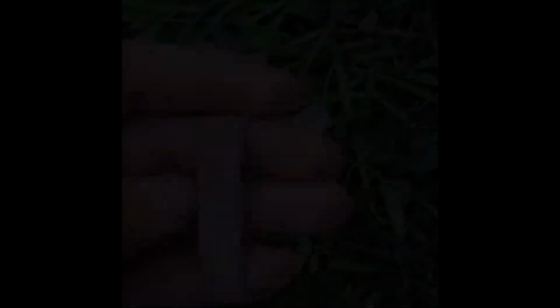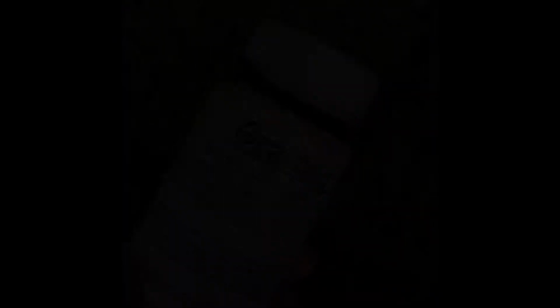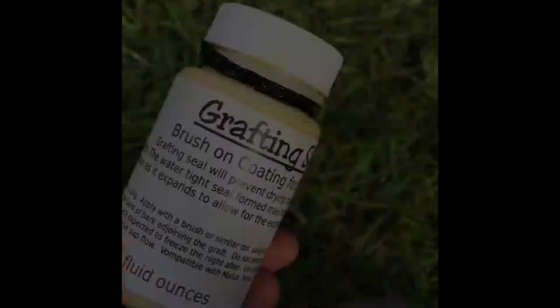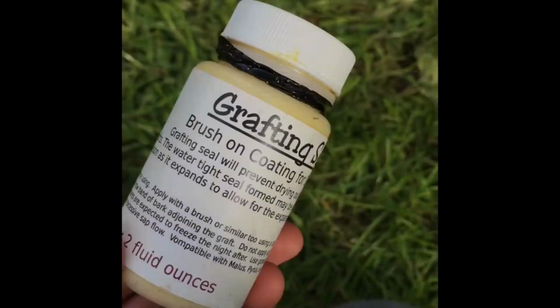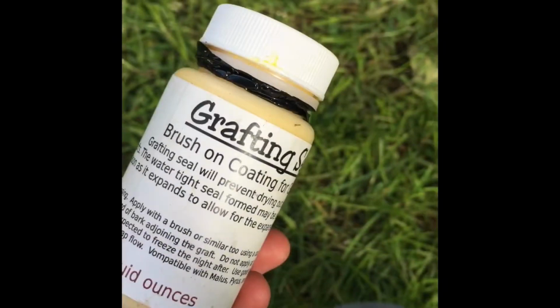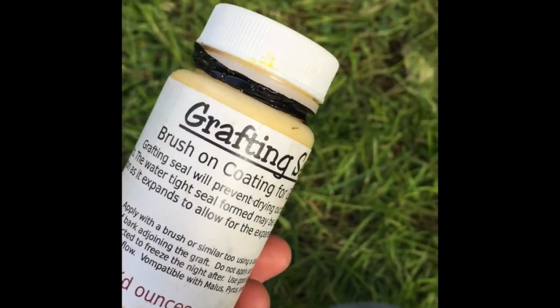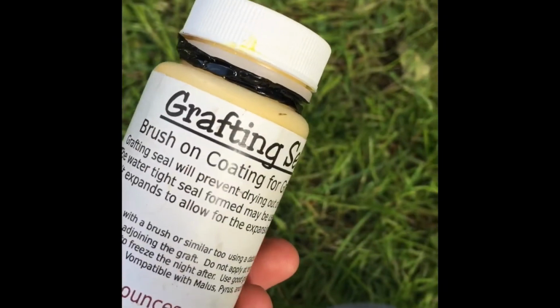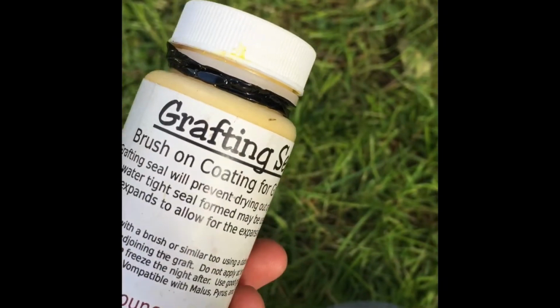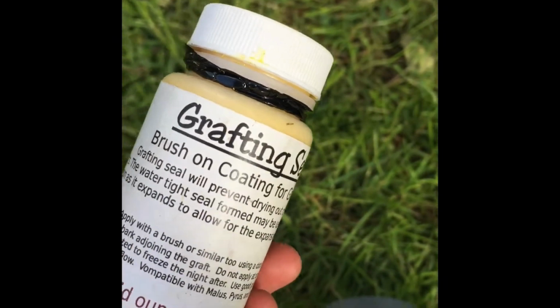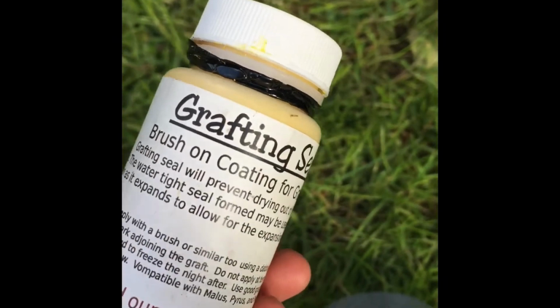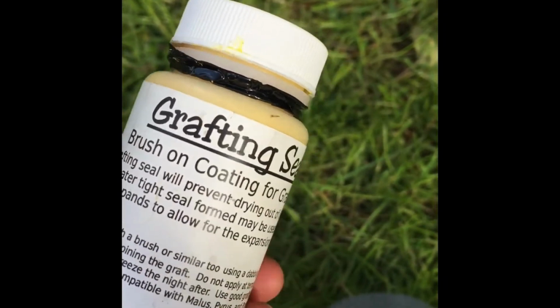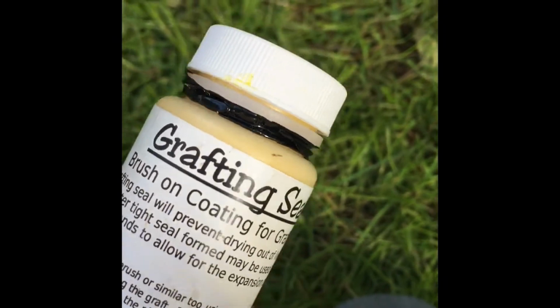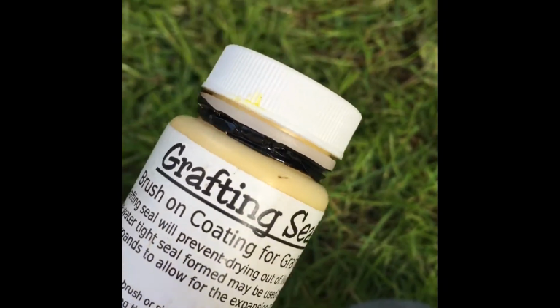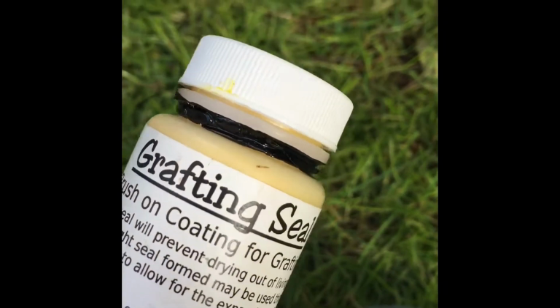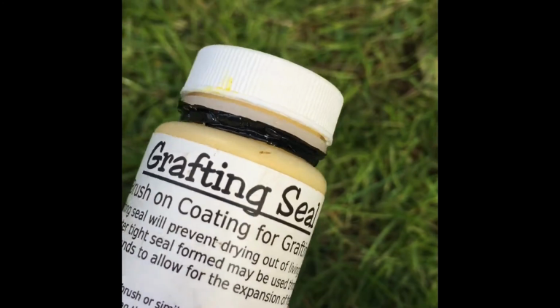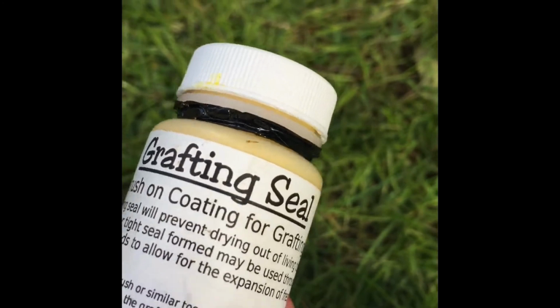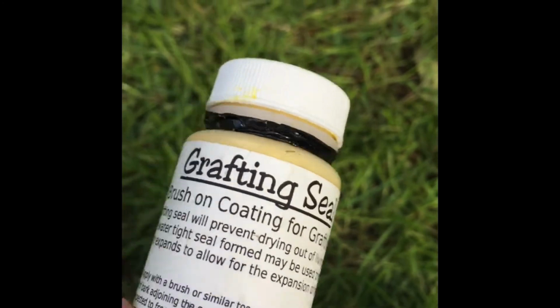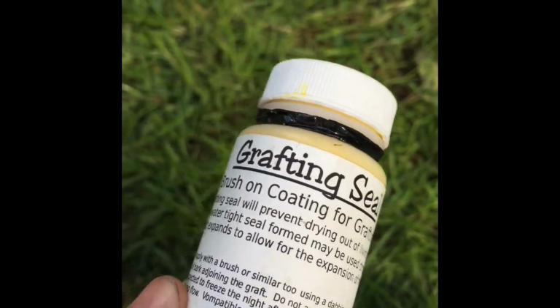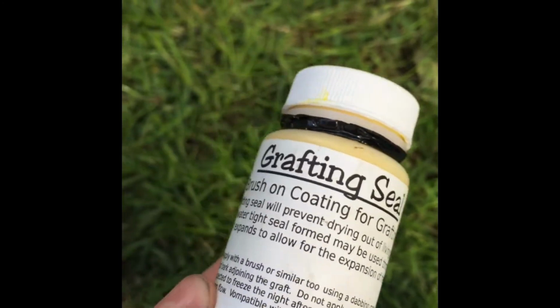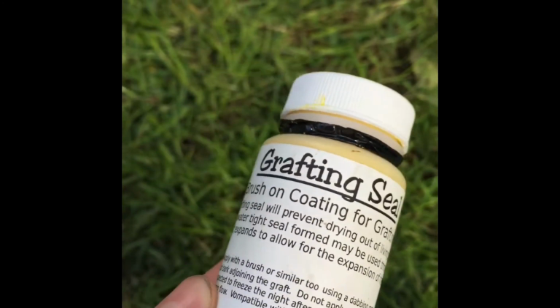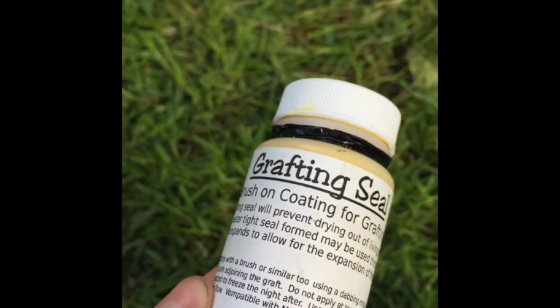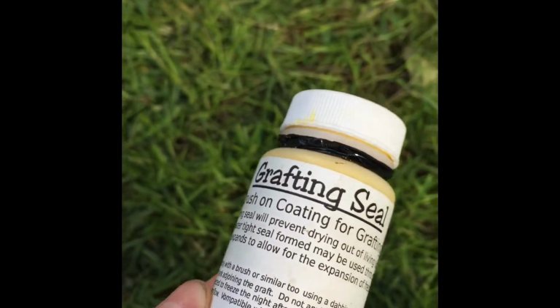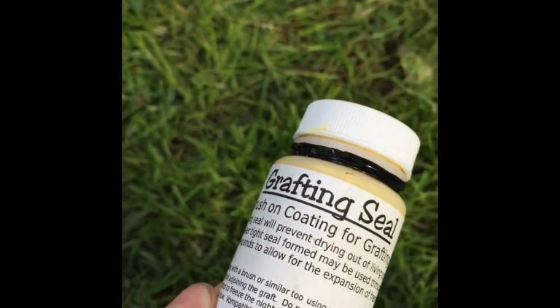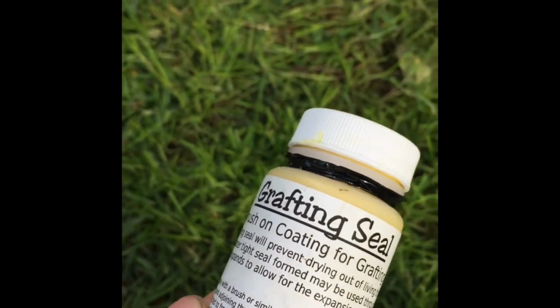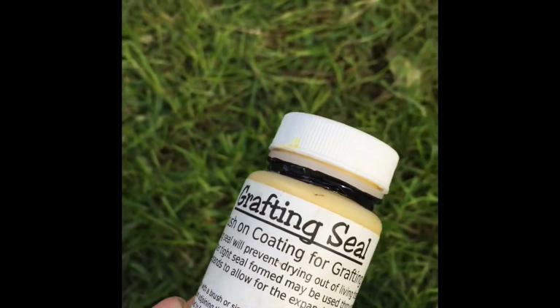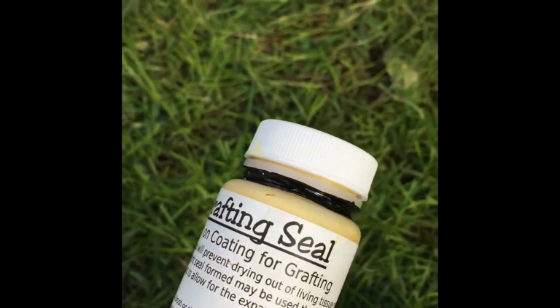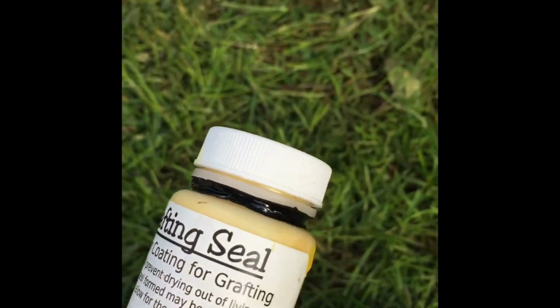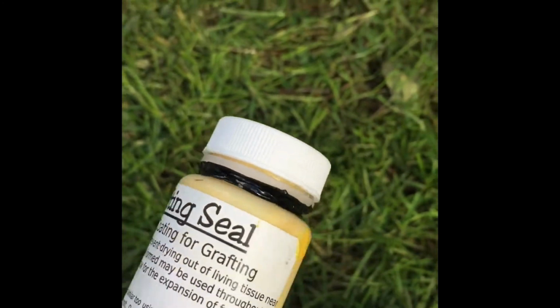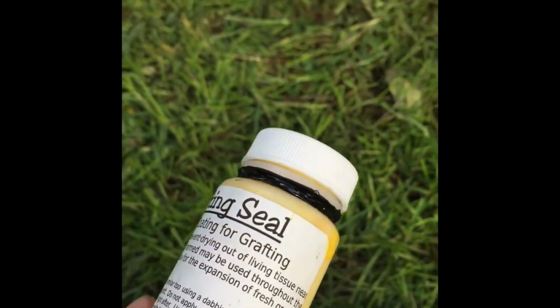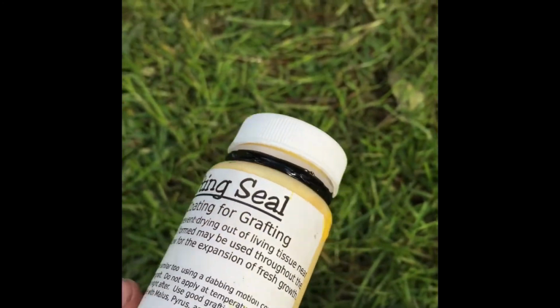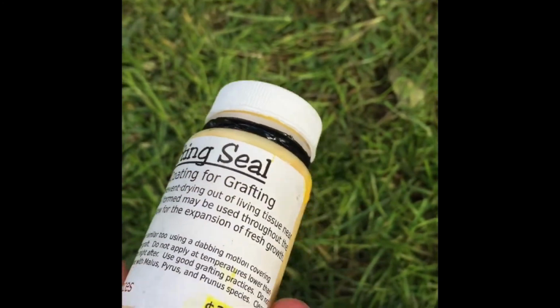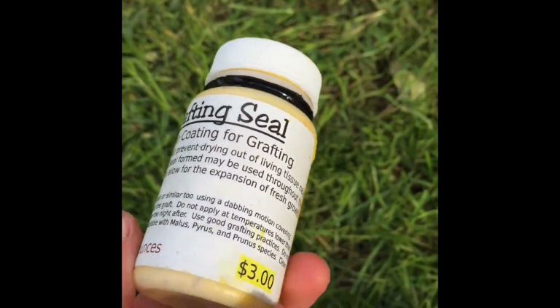This is grafting seal. You put it on the end of the scion to keep it from drying out.